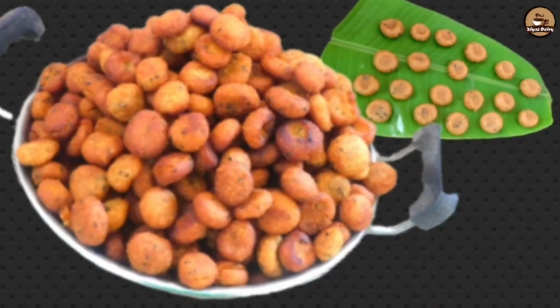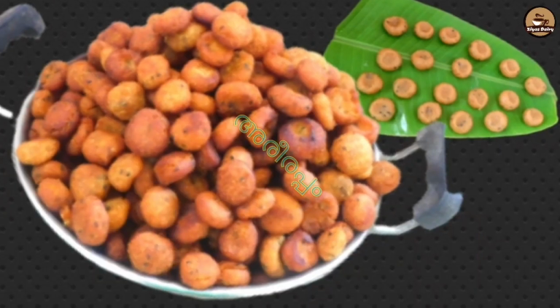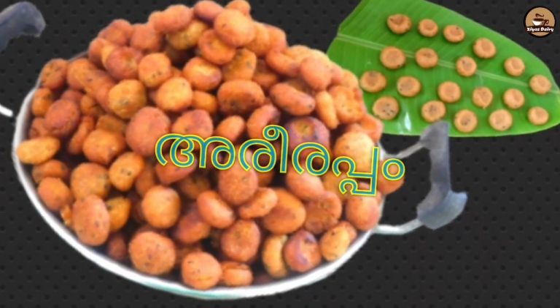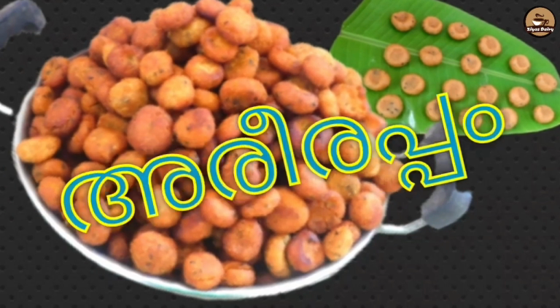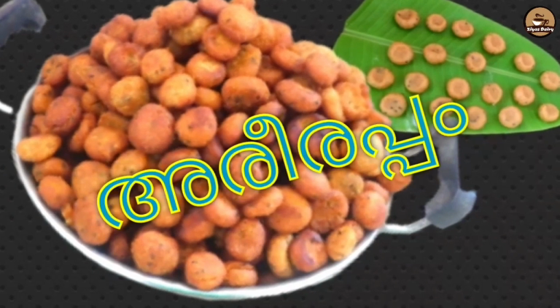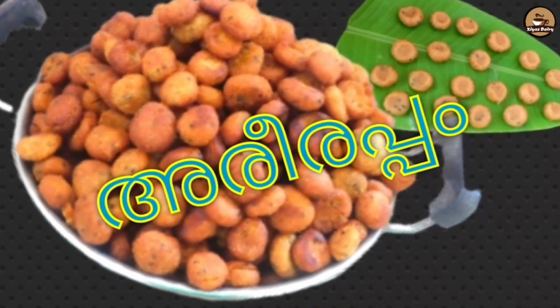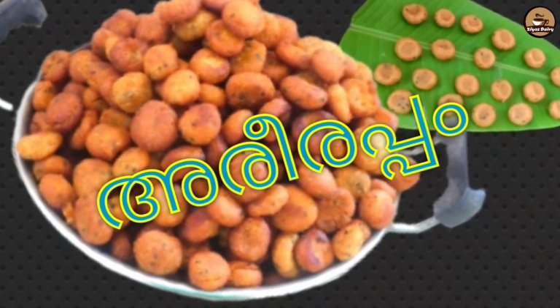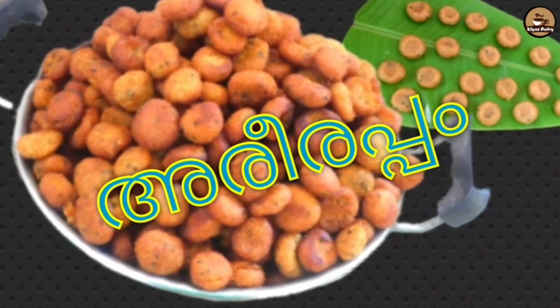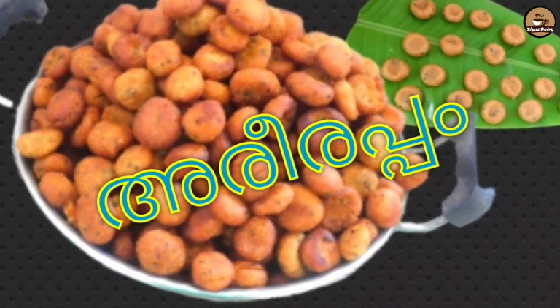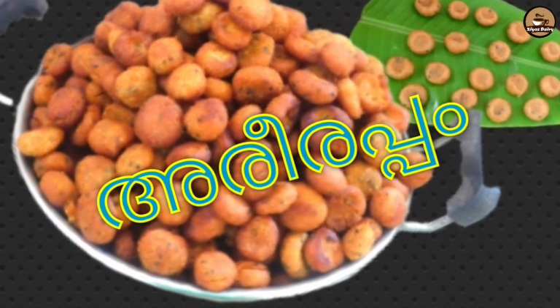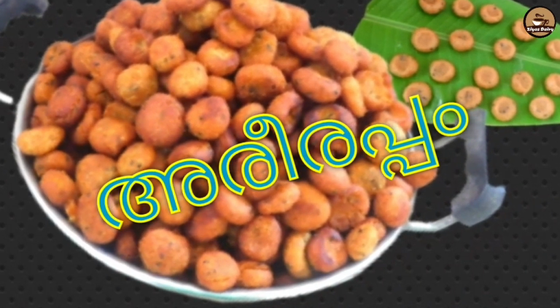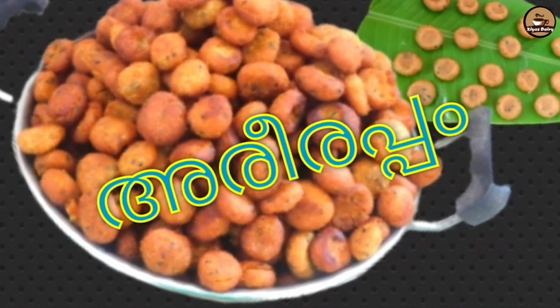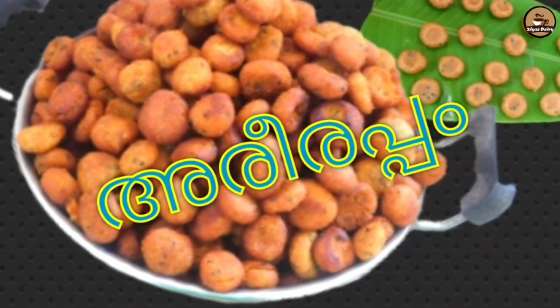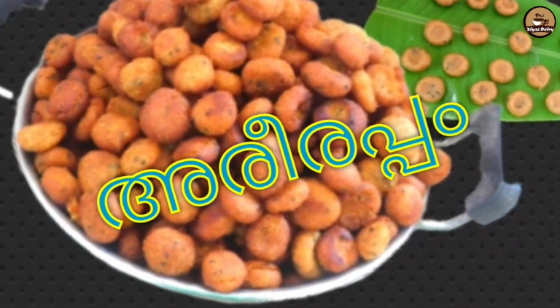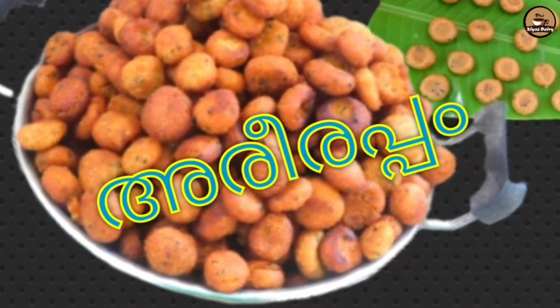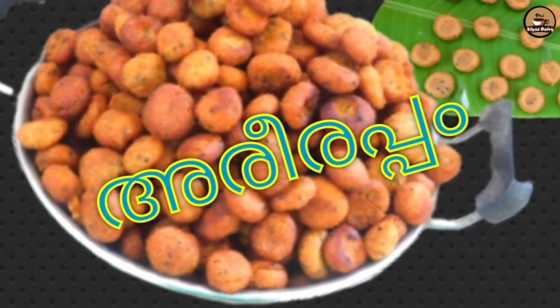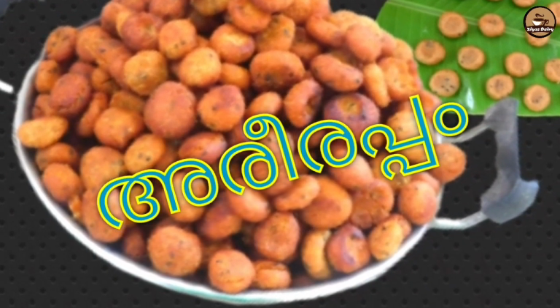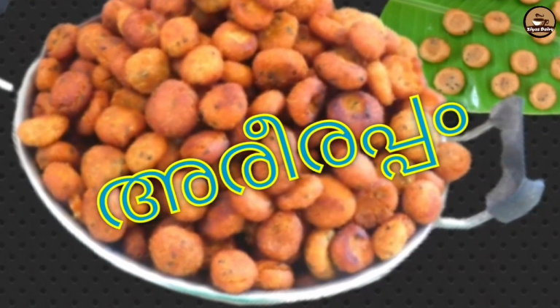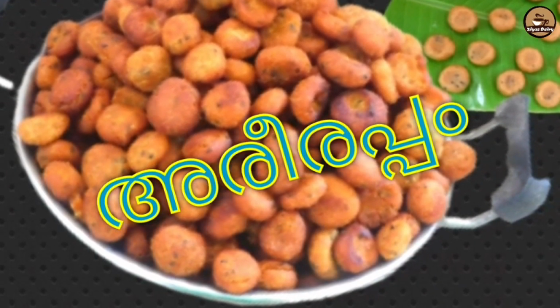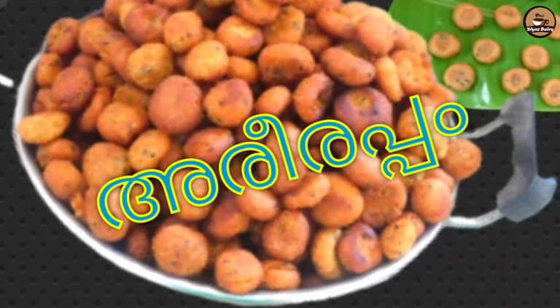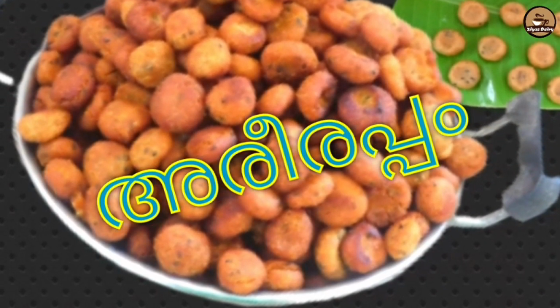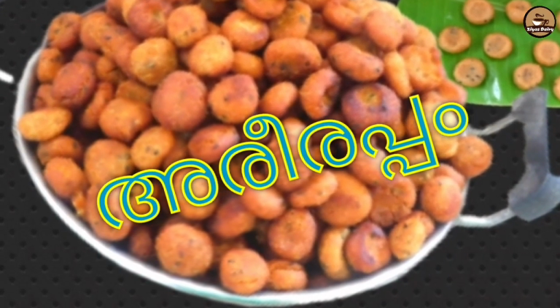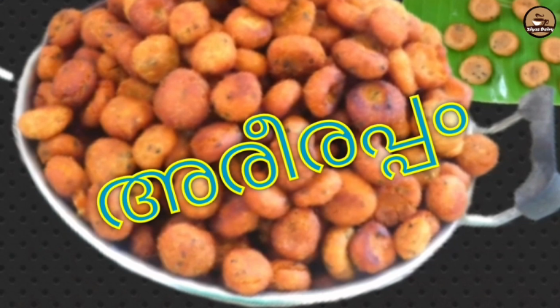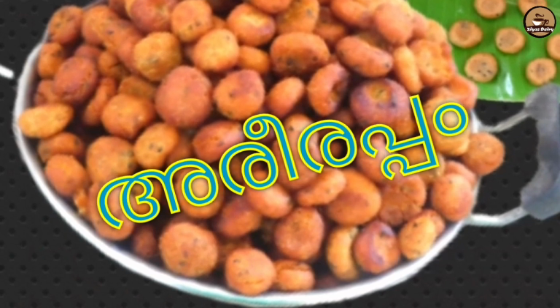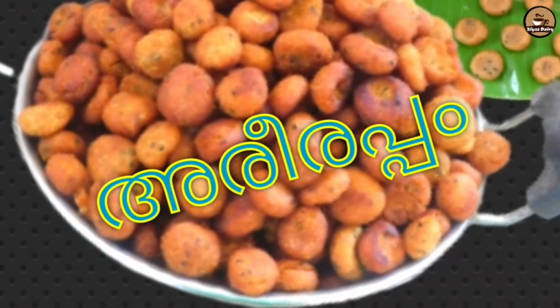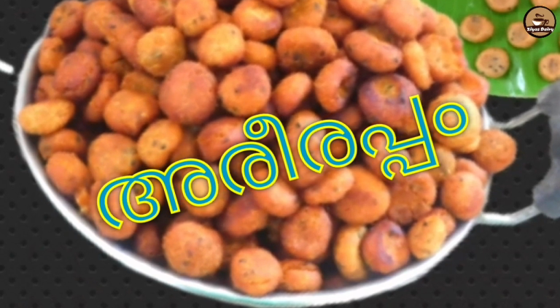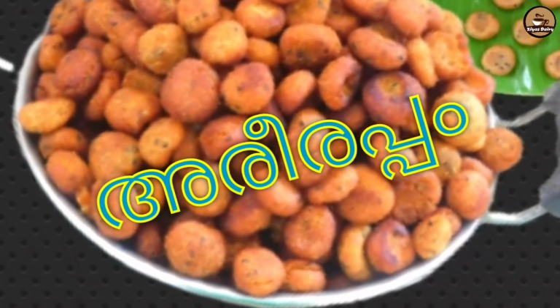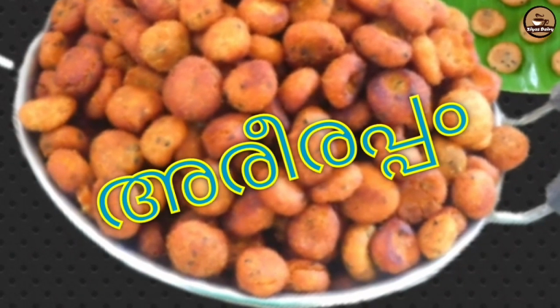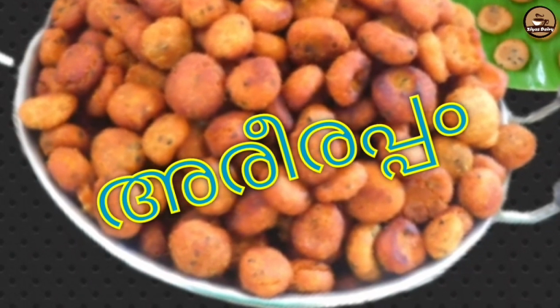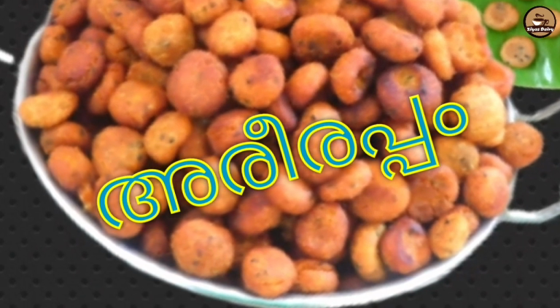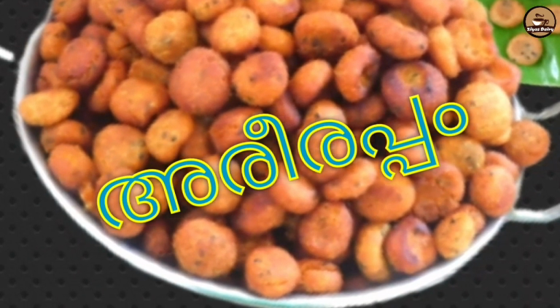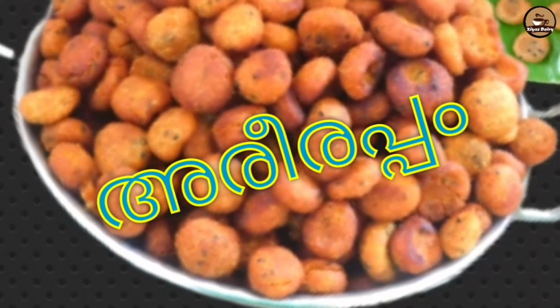Hi friends, welcome back to my channel. Today we are going to have a traditional snack recipe.